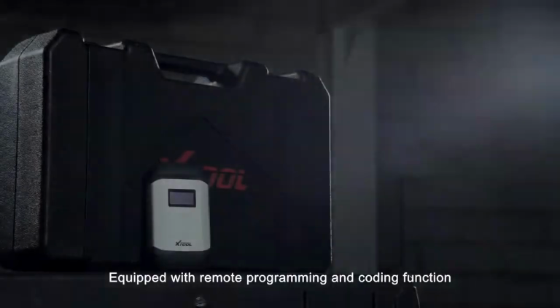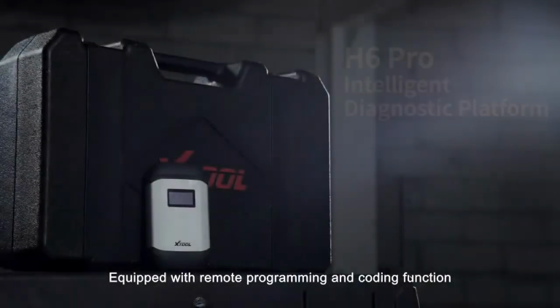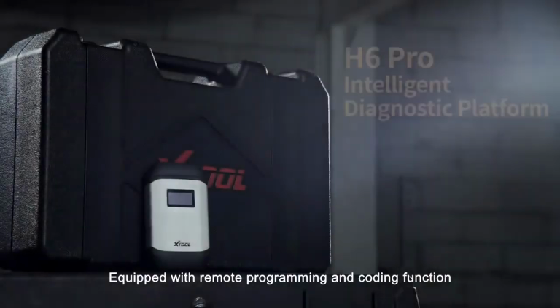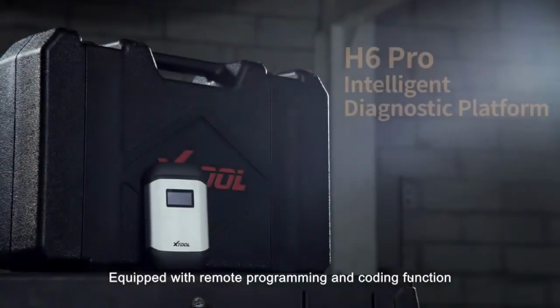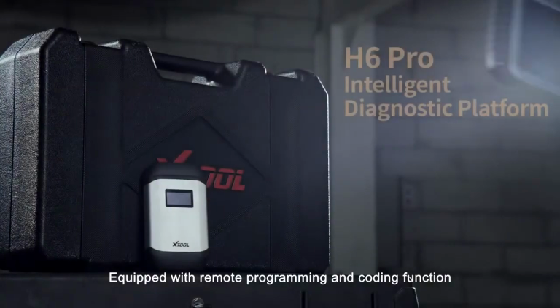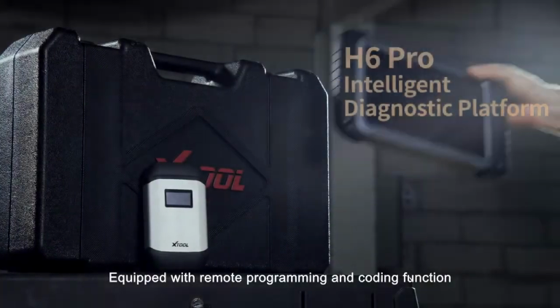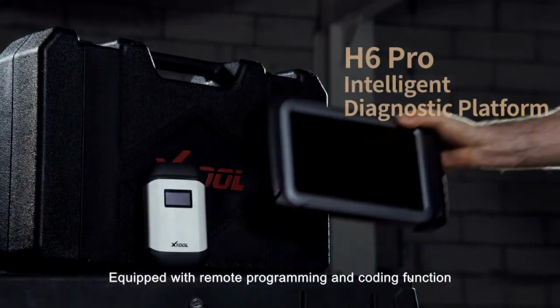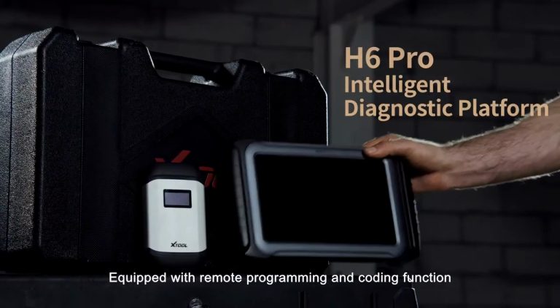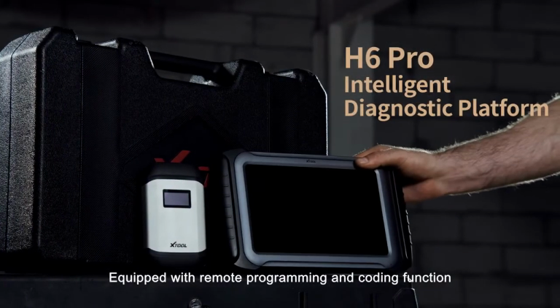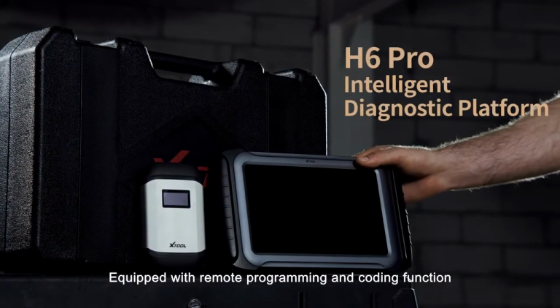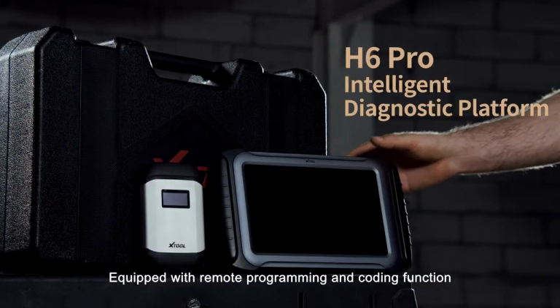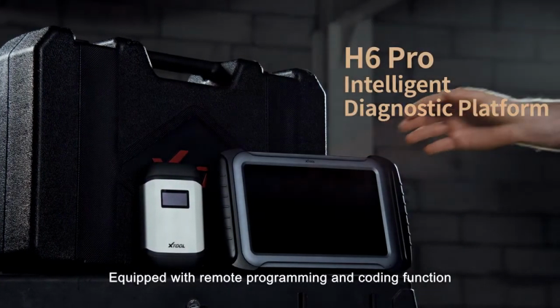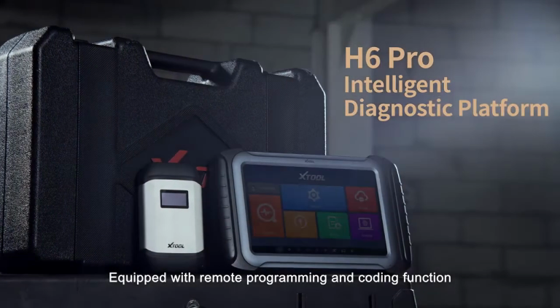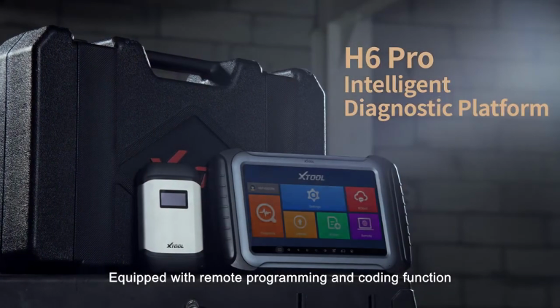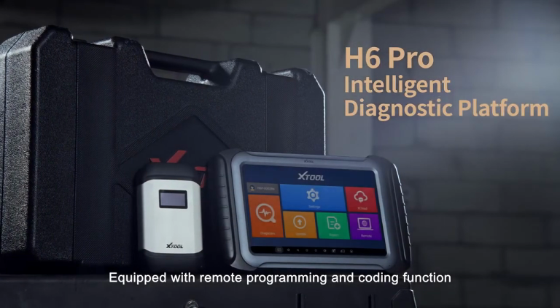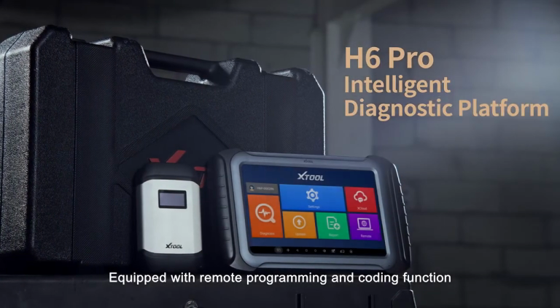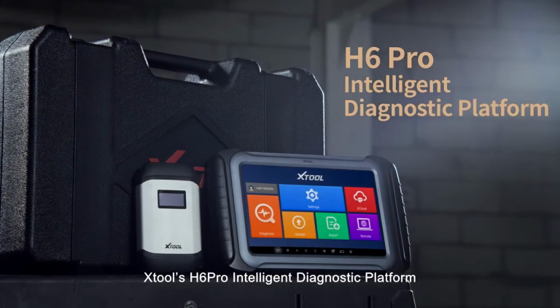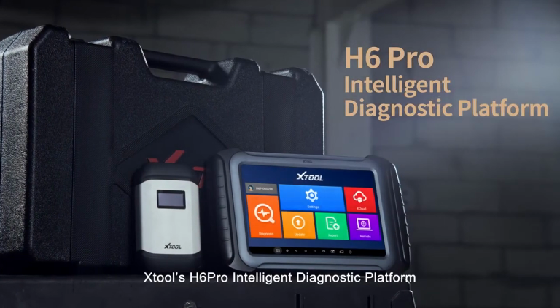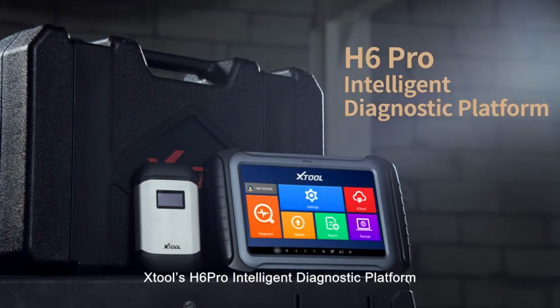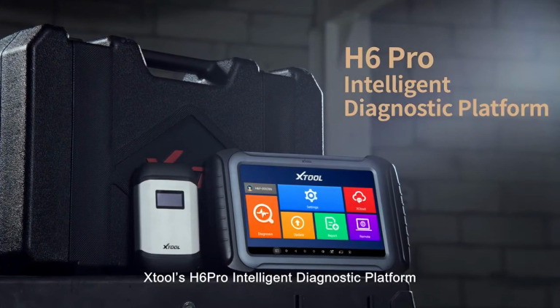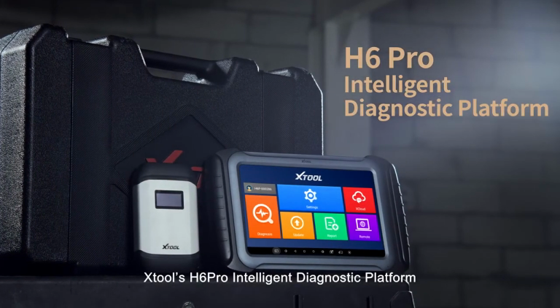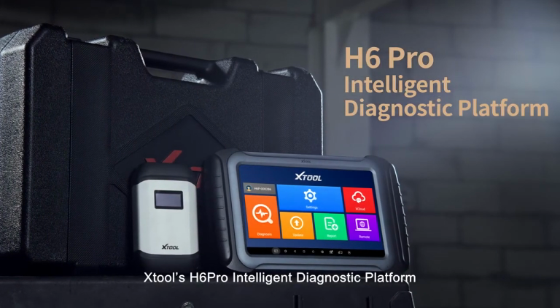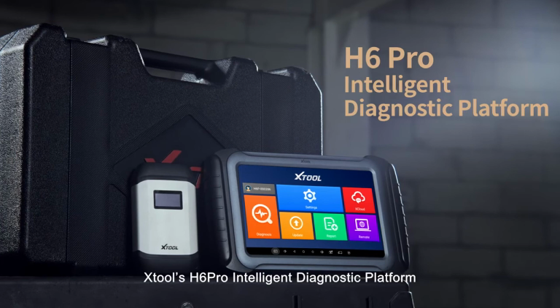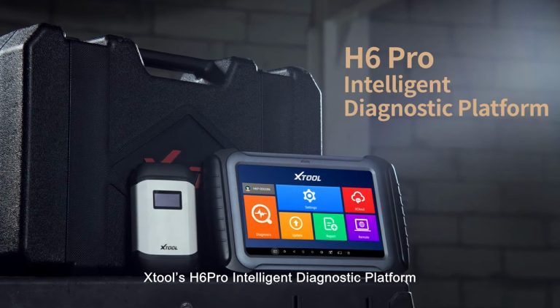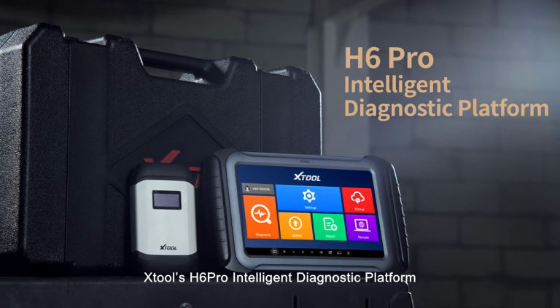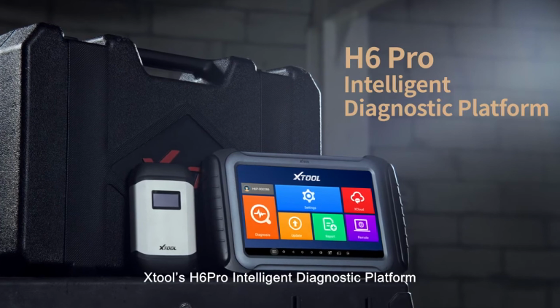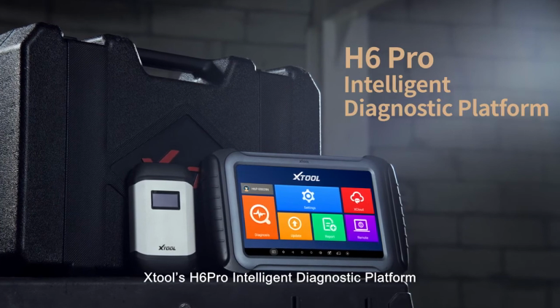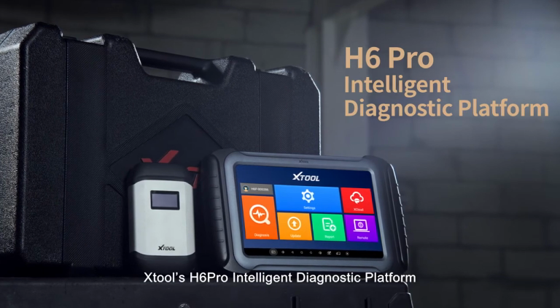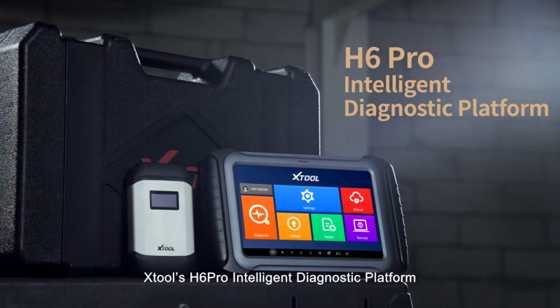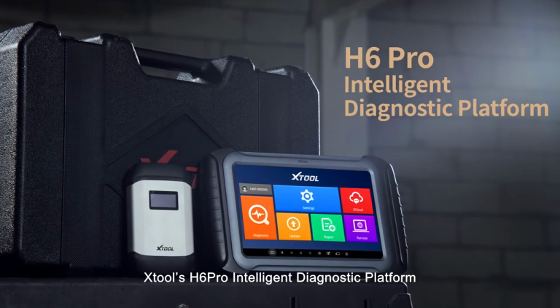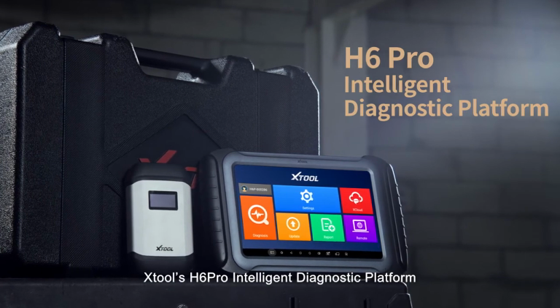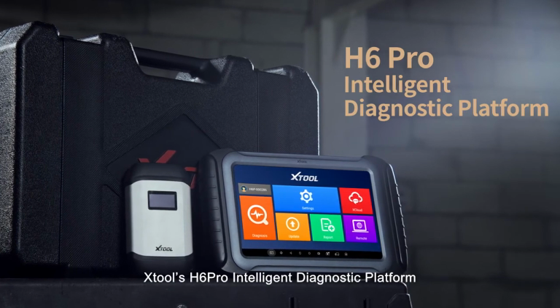Equipped with remote programming and coding function, the H6 Pro Intelligent Diagnostic Platform is a powerful professional solution.